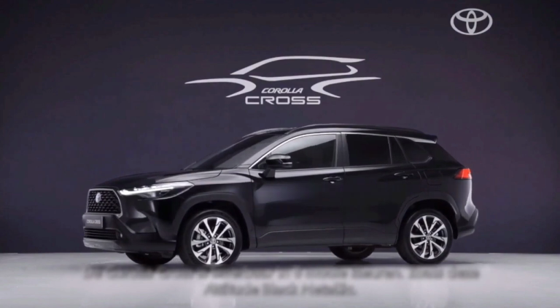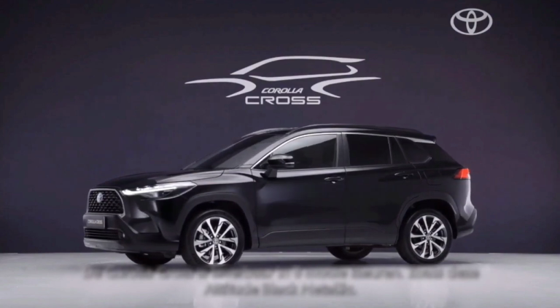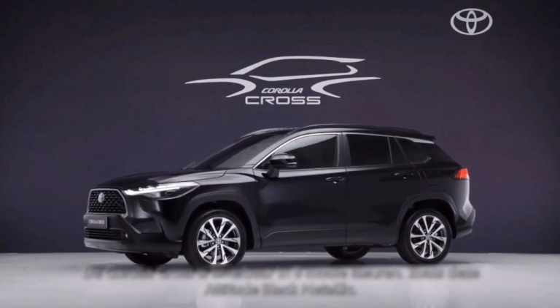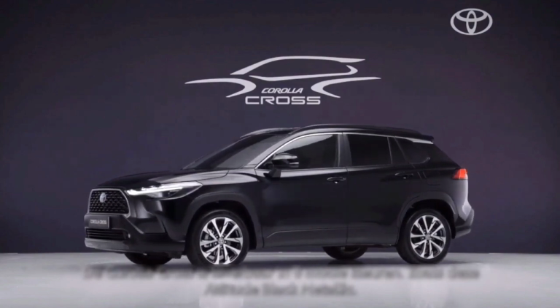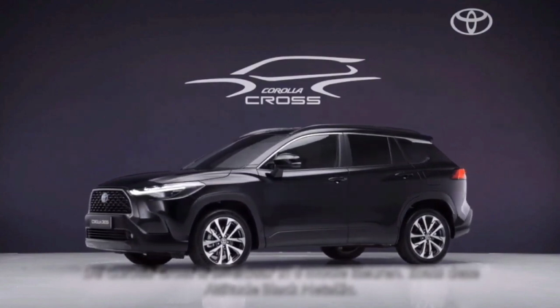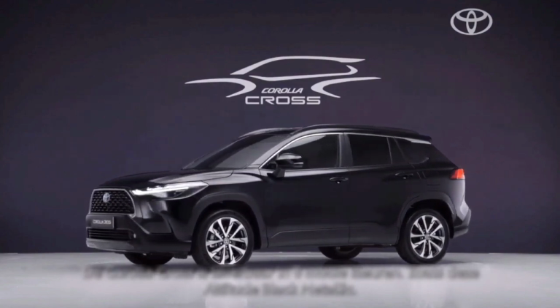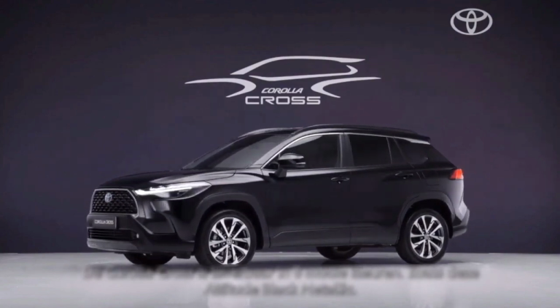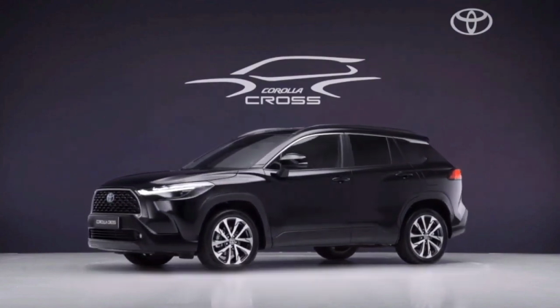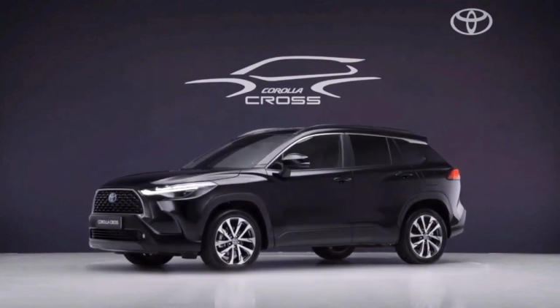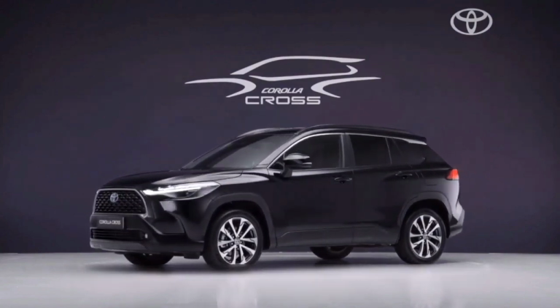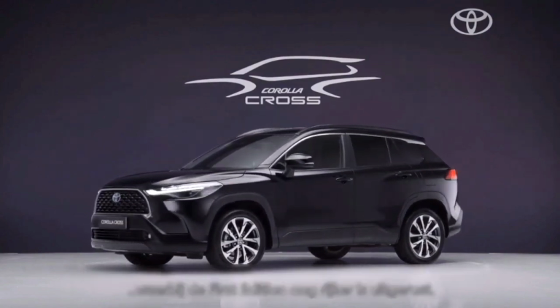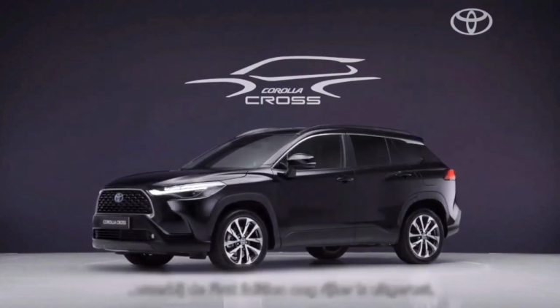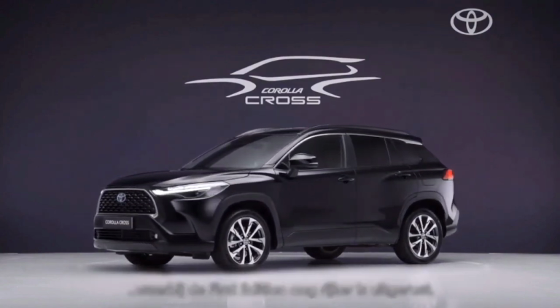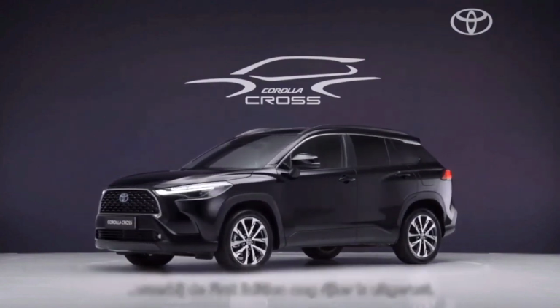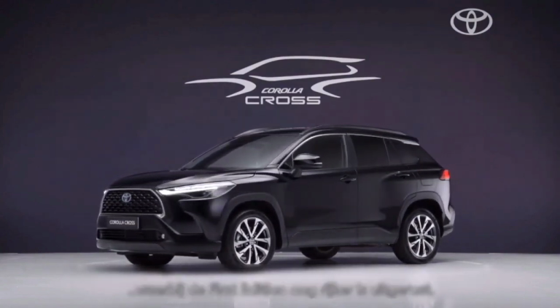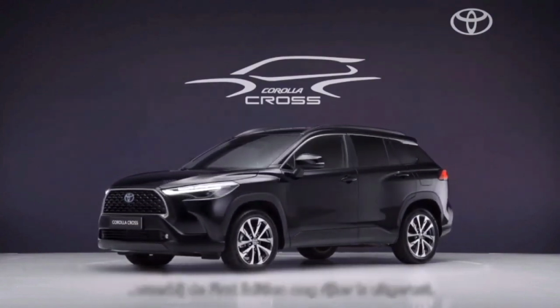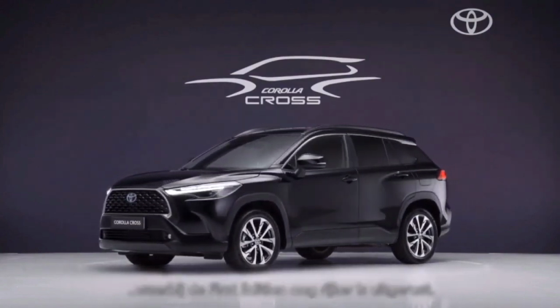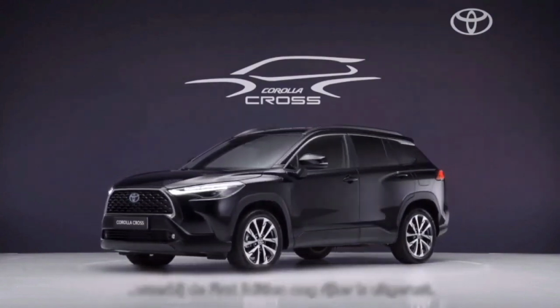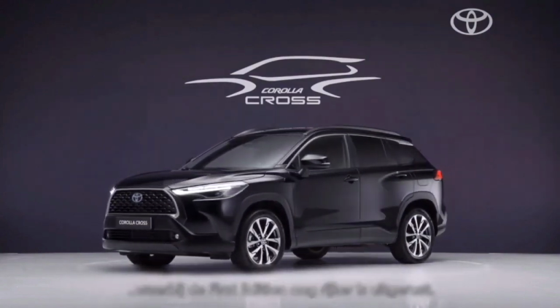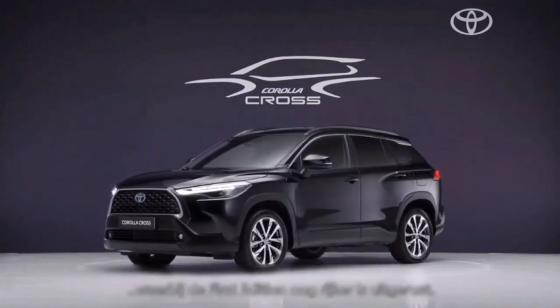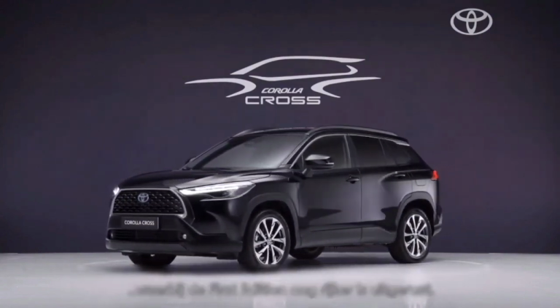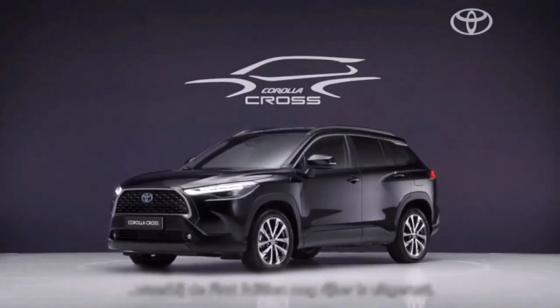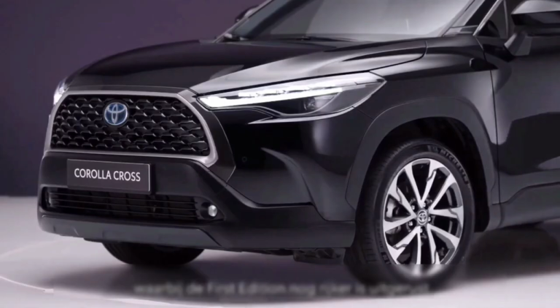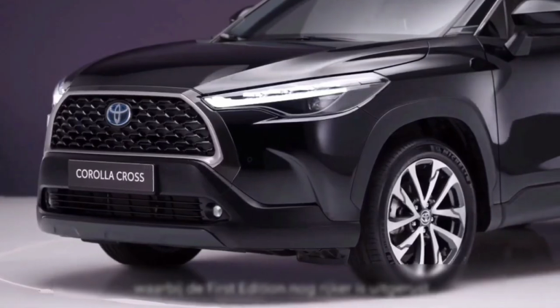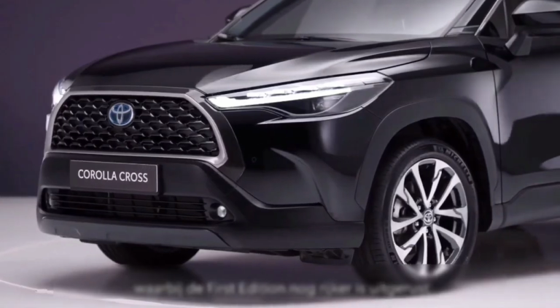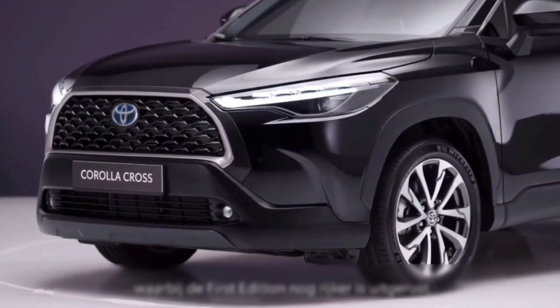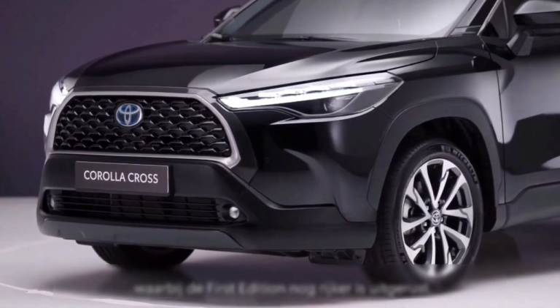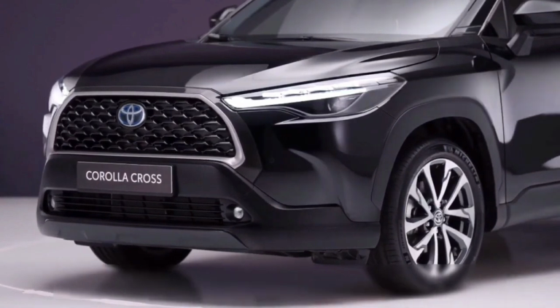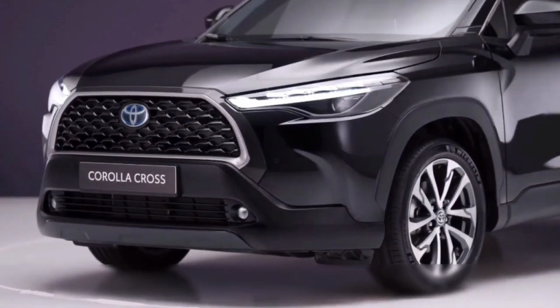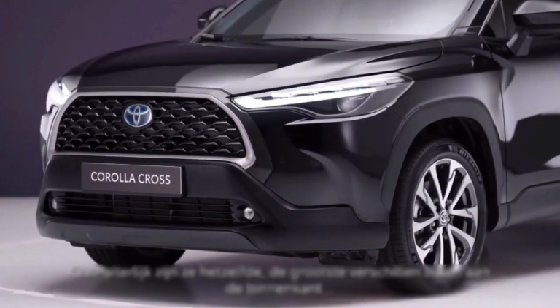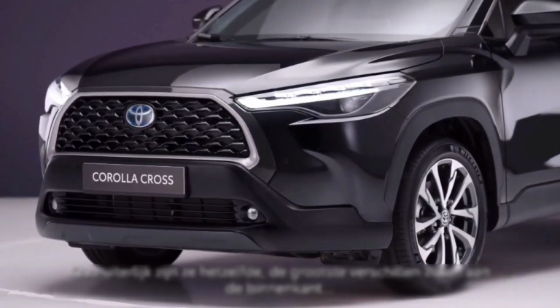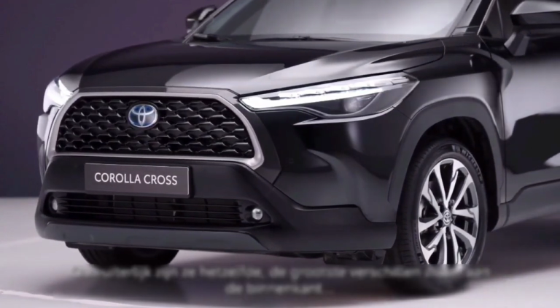This vehicle goes on sale in the fall, and you'll be able to take a closer look at it outside in the courtyard throughout the week.